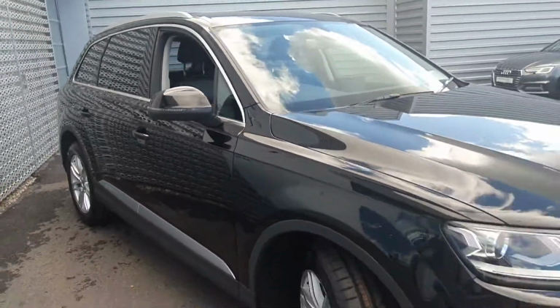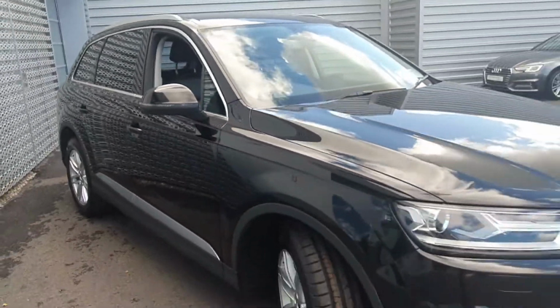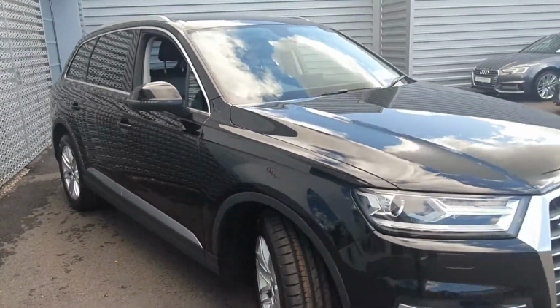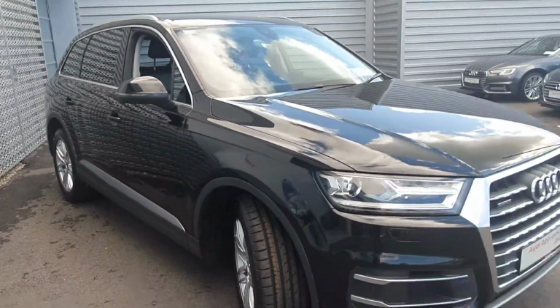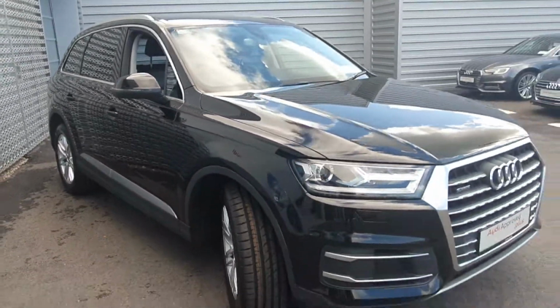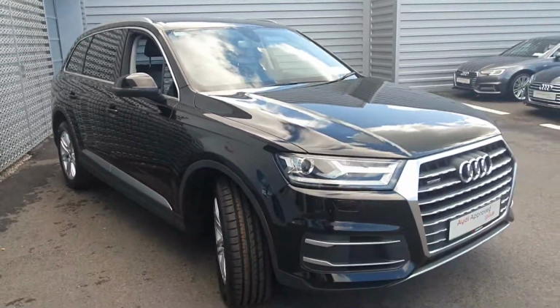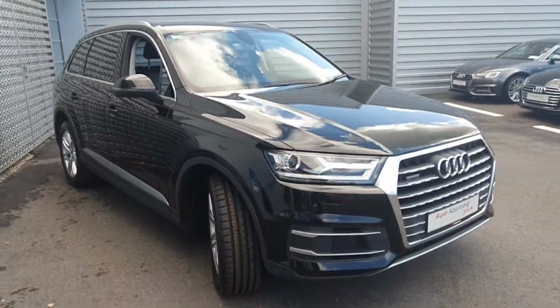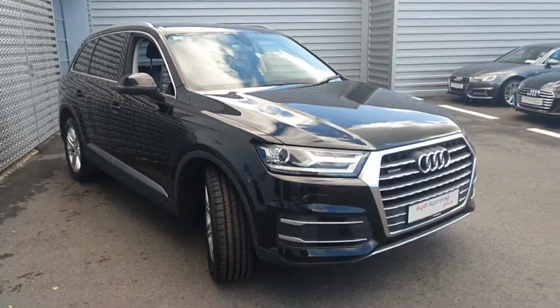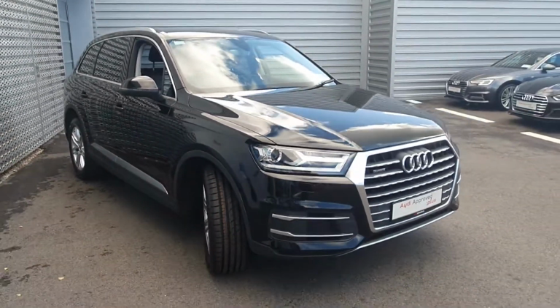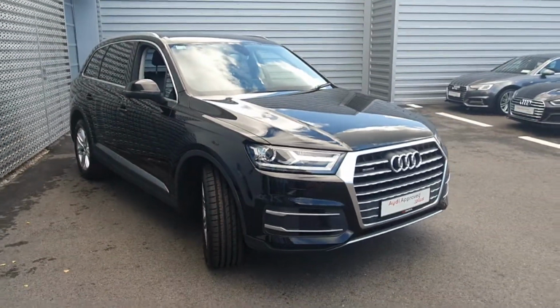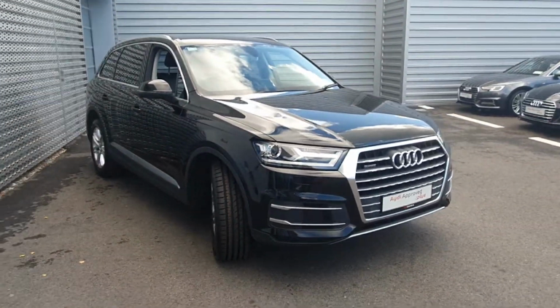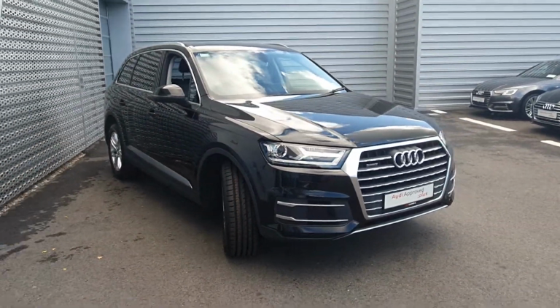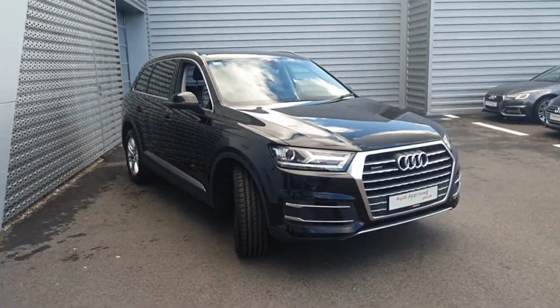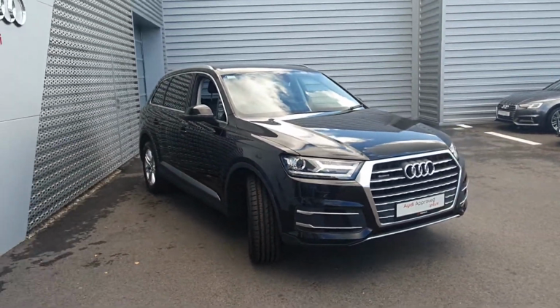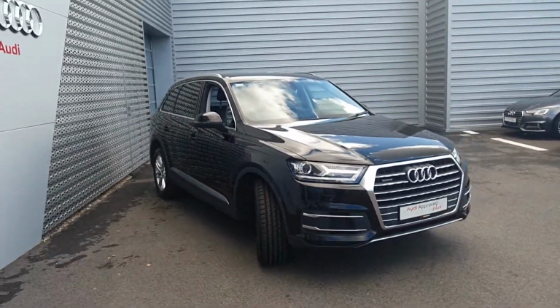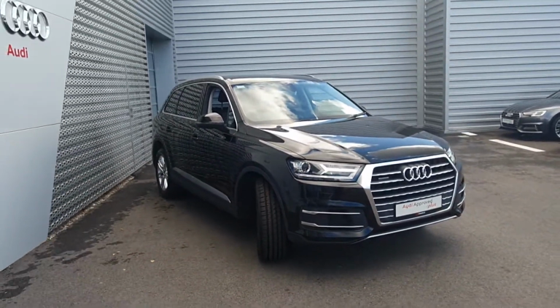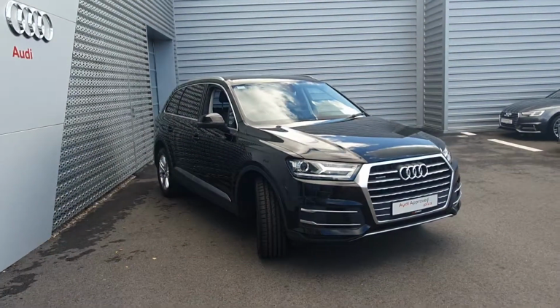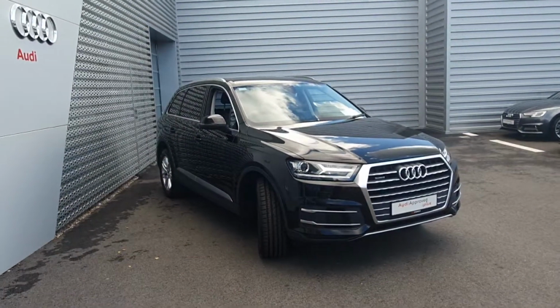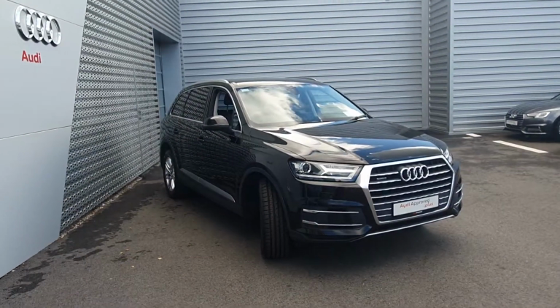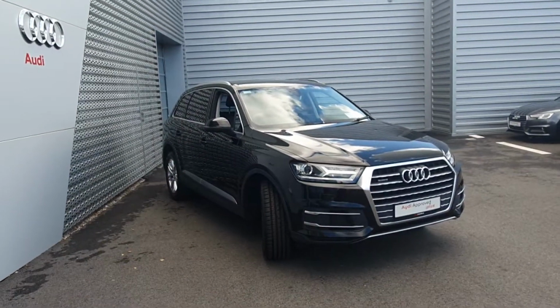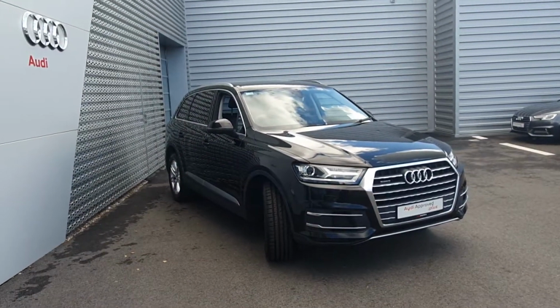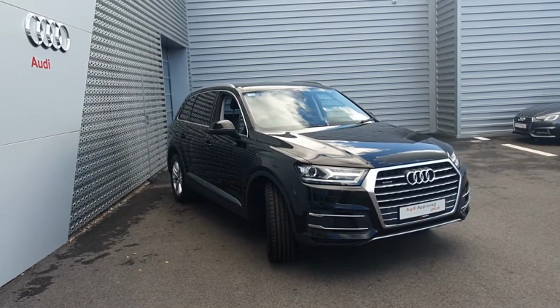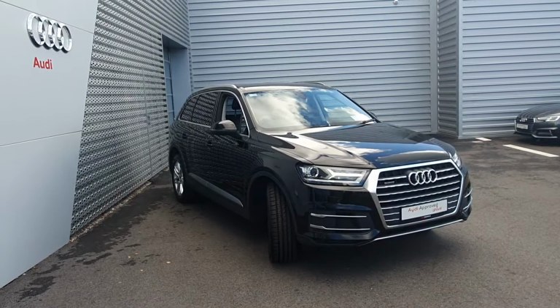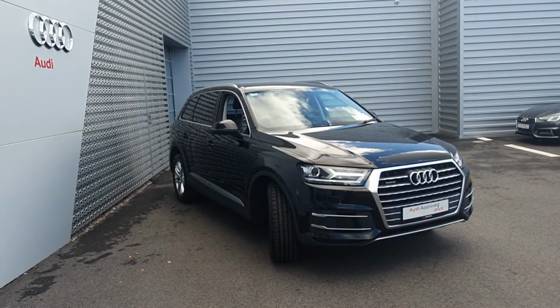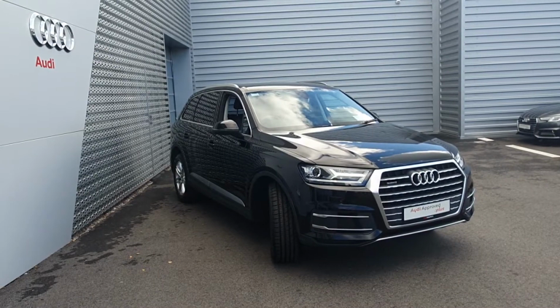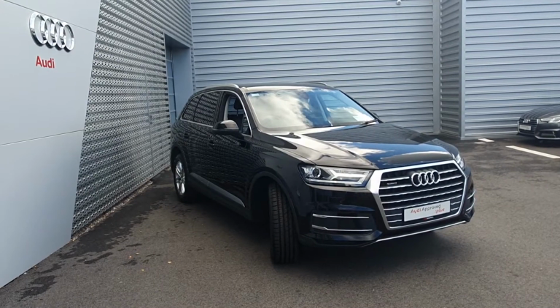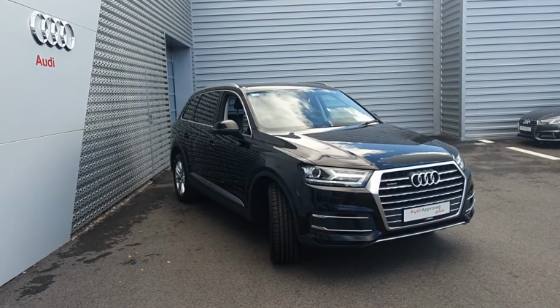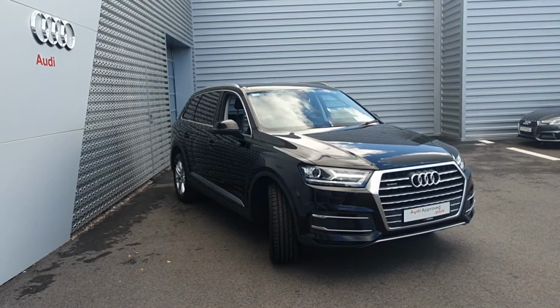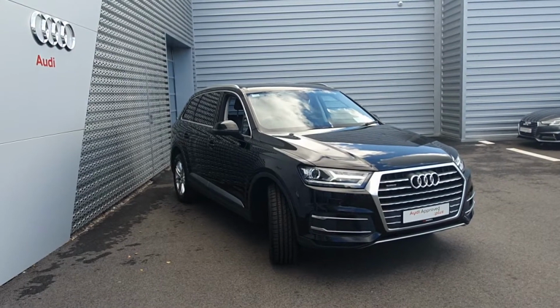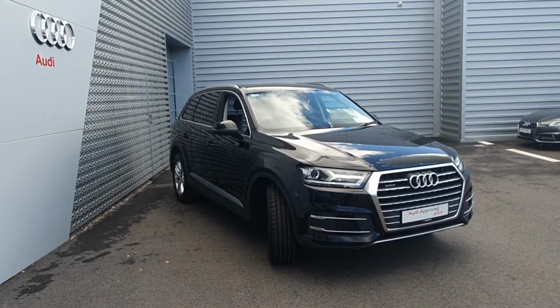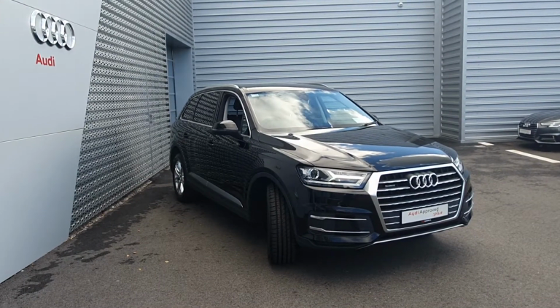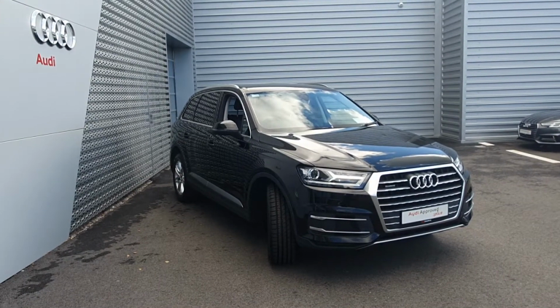If you have any further questions or queries, or would like to arrange a test drive on this stunning 152 Q7, please give the sales team a call on 061 336 000.